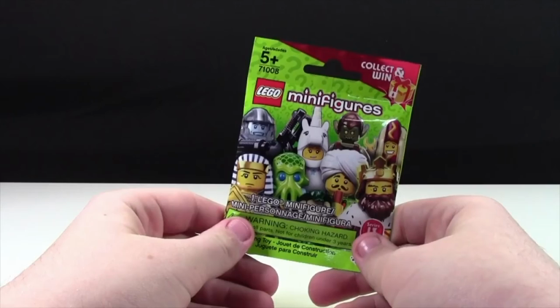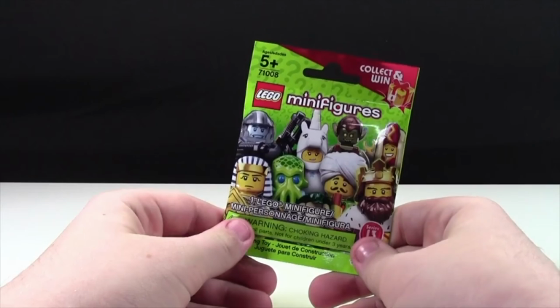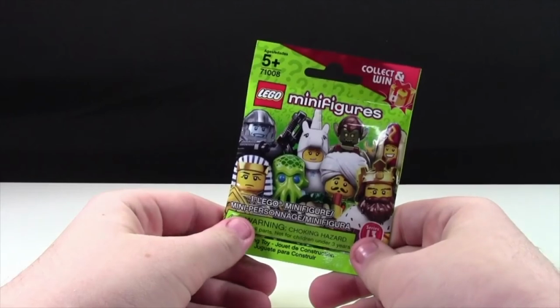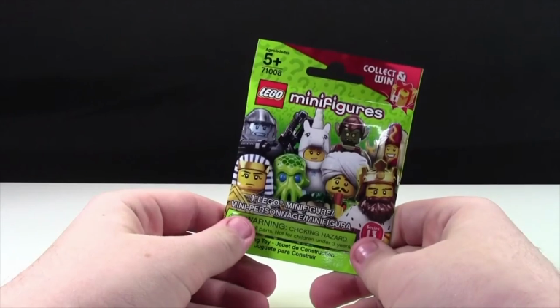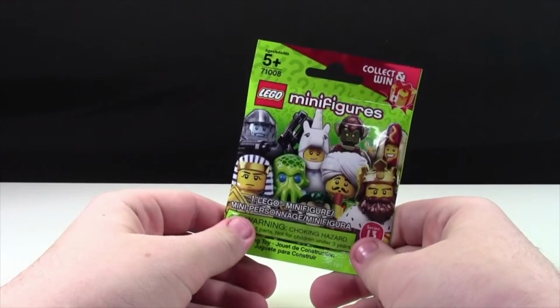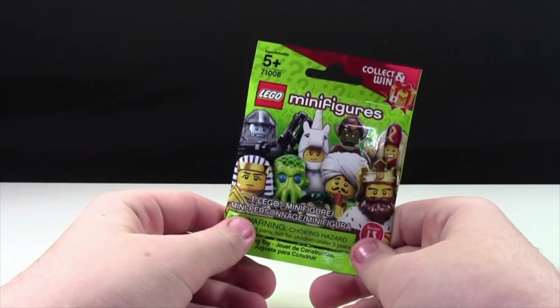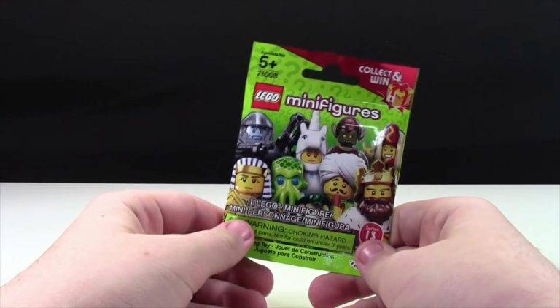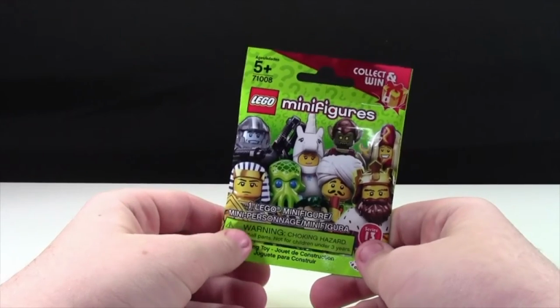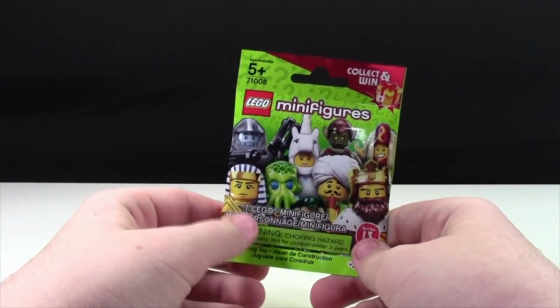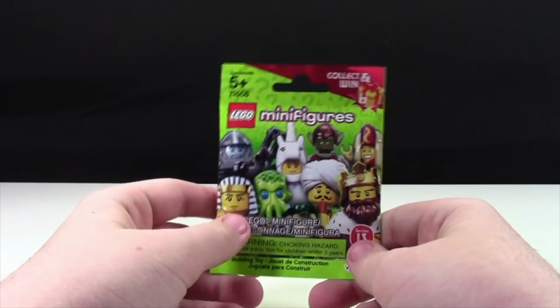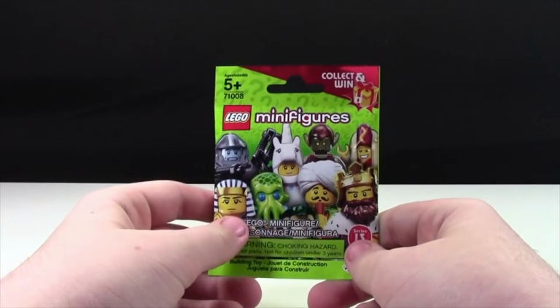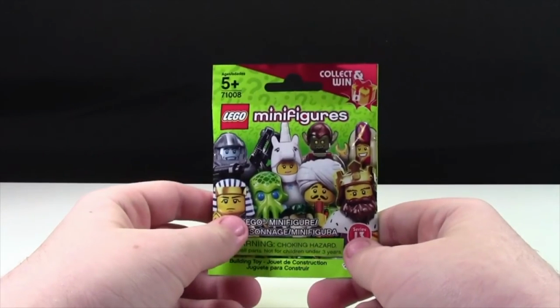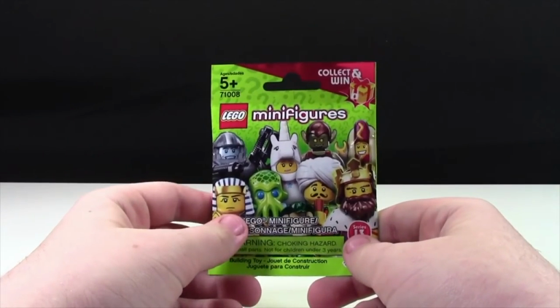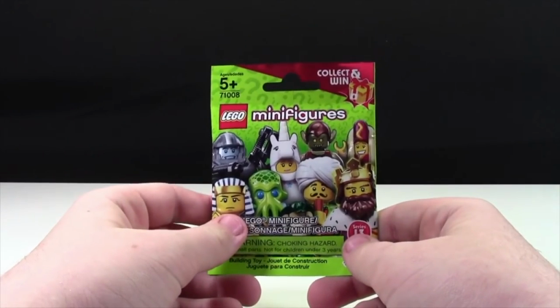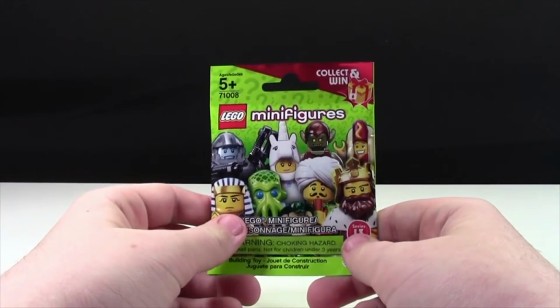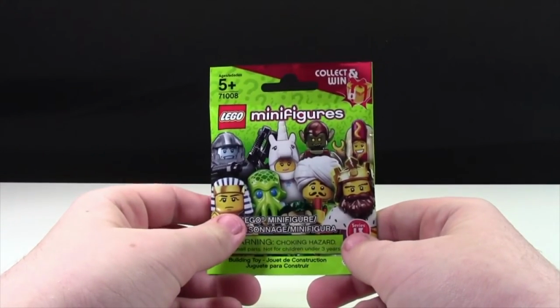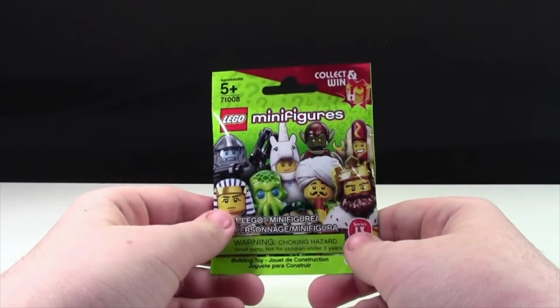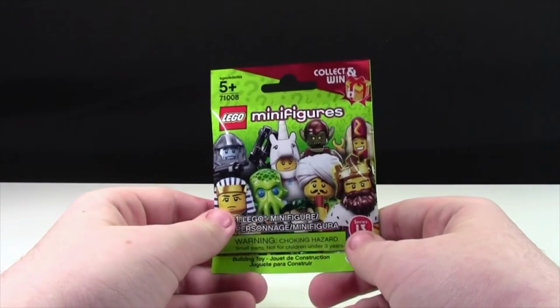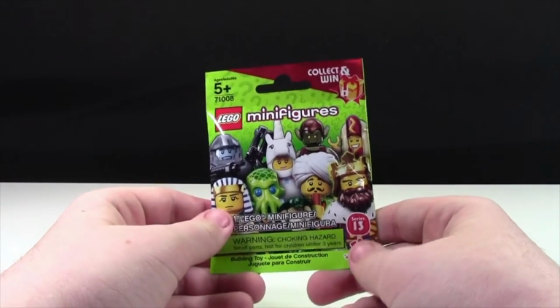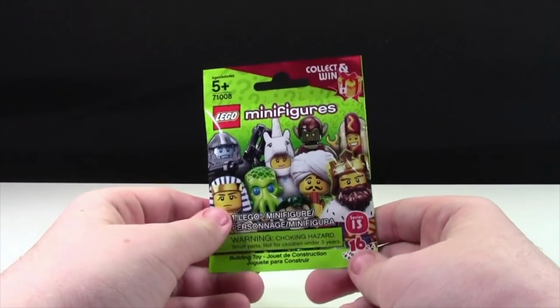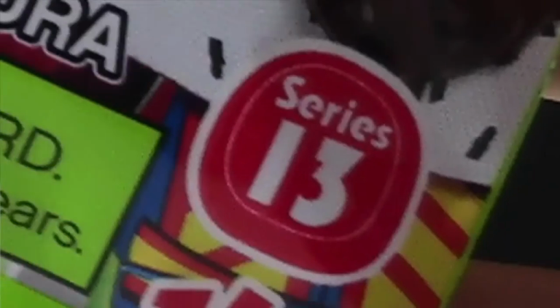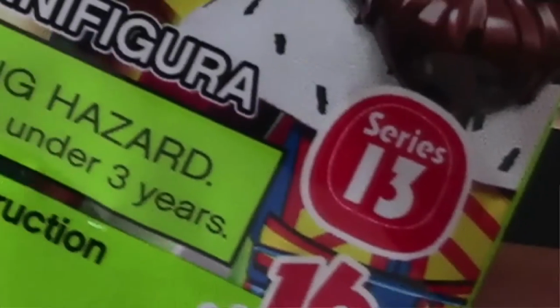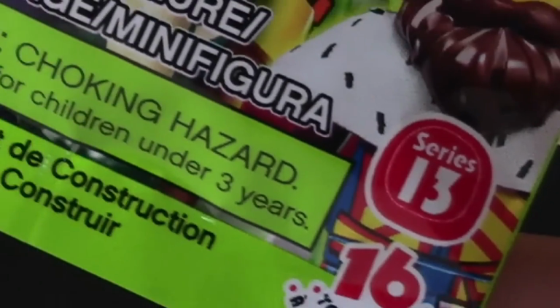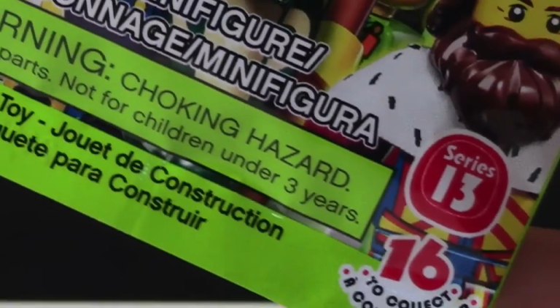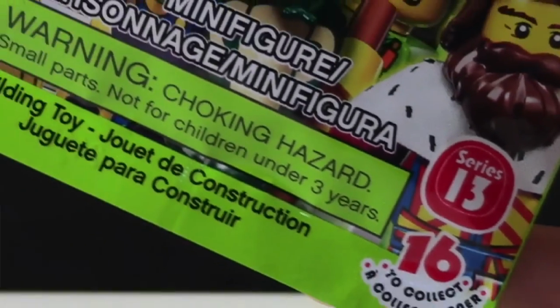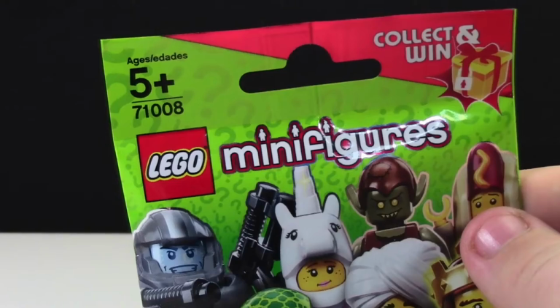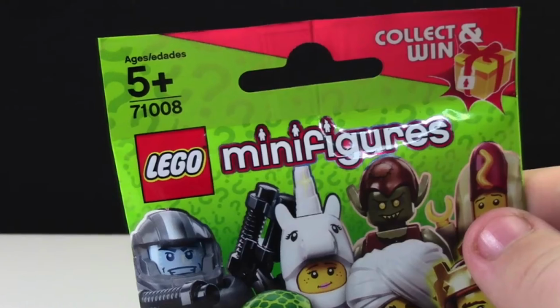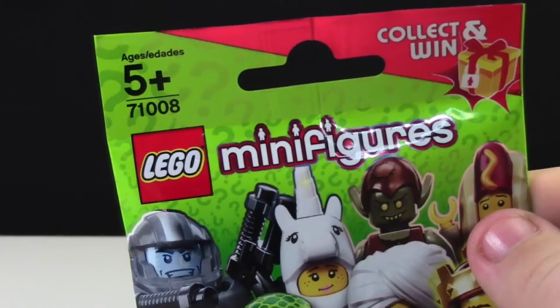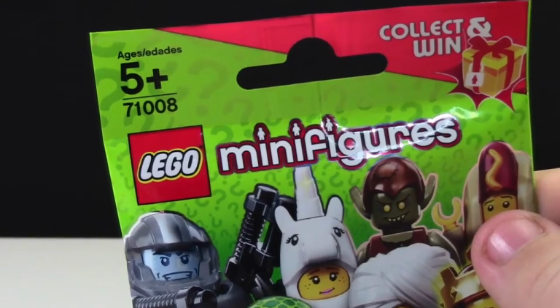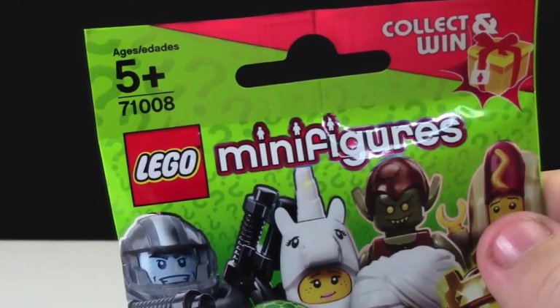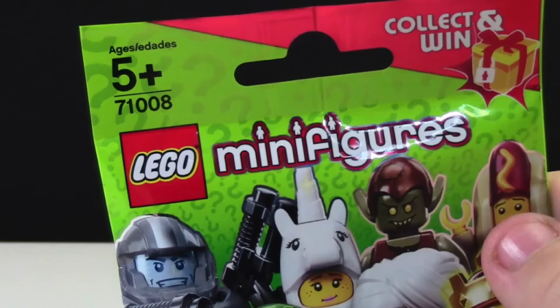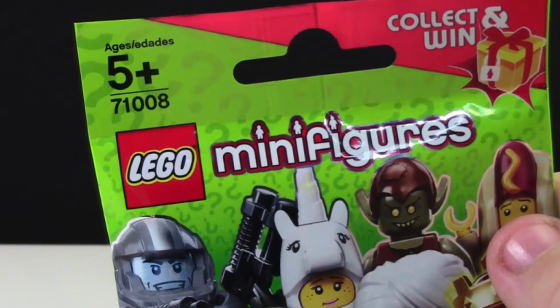Hey everybody, BrickLover18 here today with an unbagging of a Series 13 LEGO minifigure.